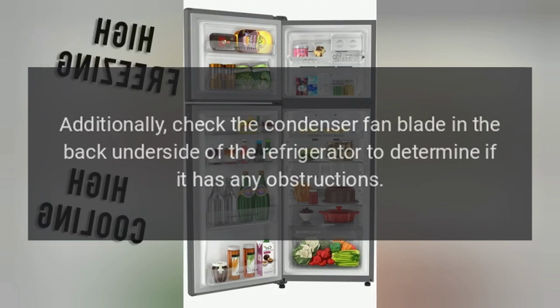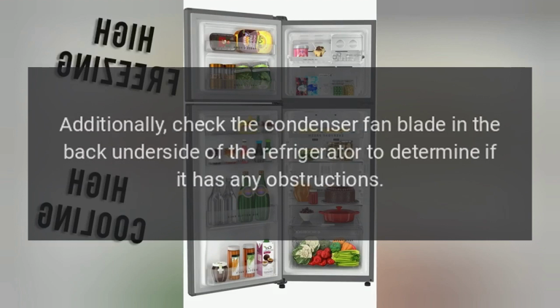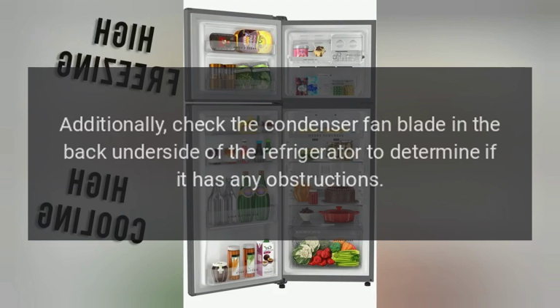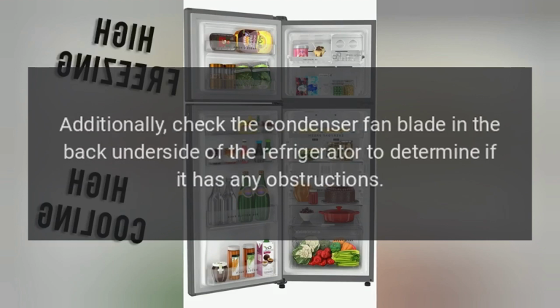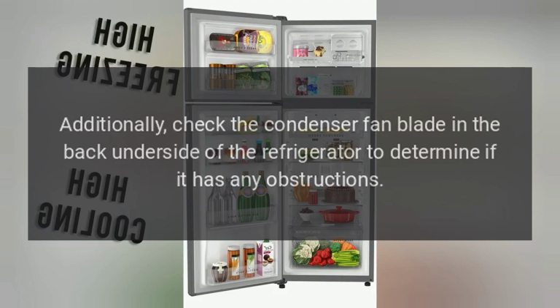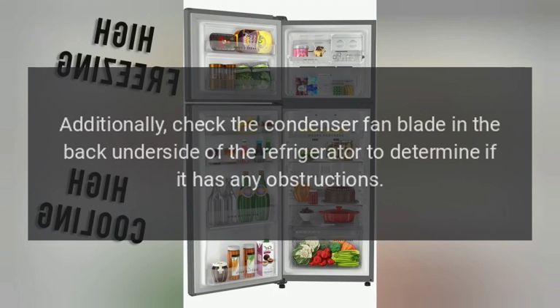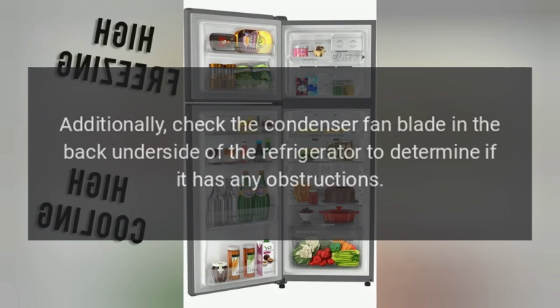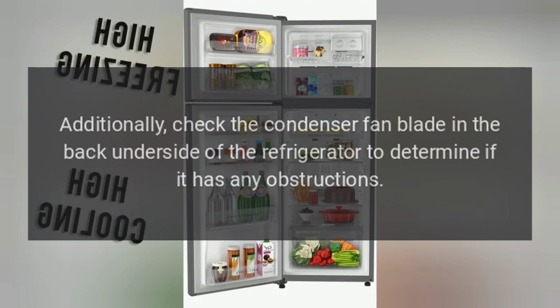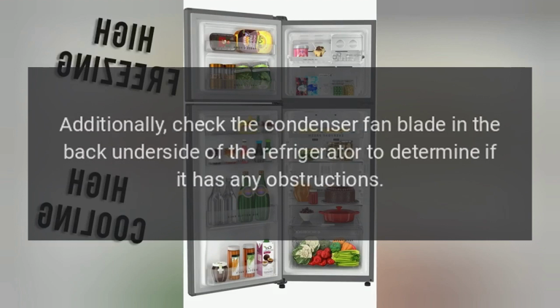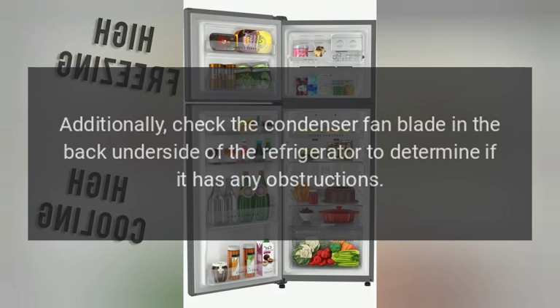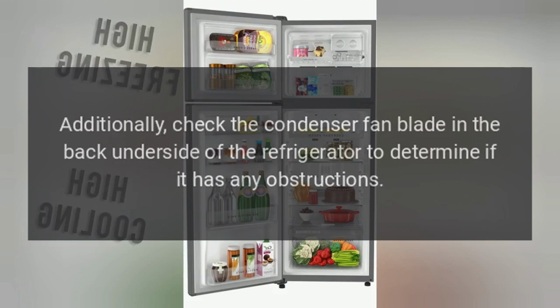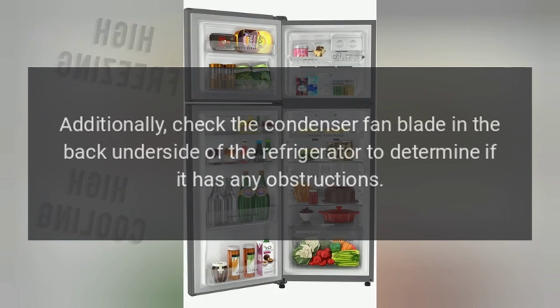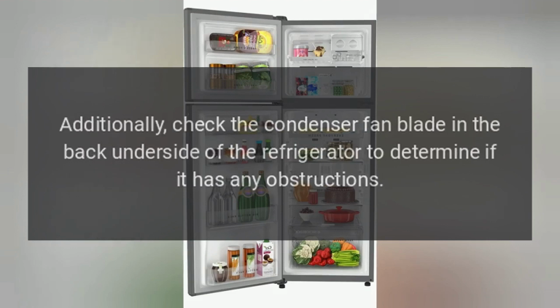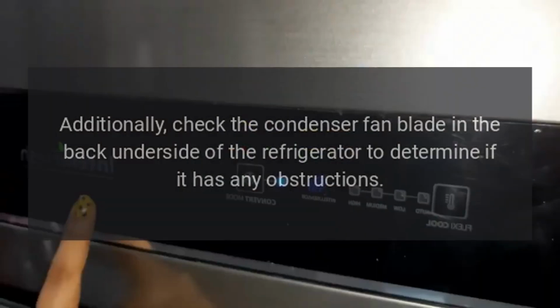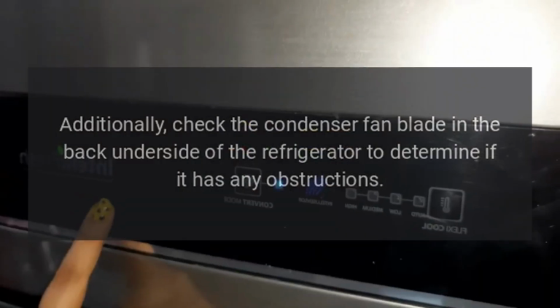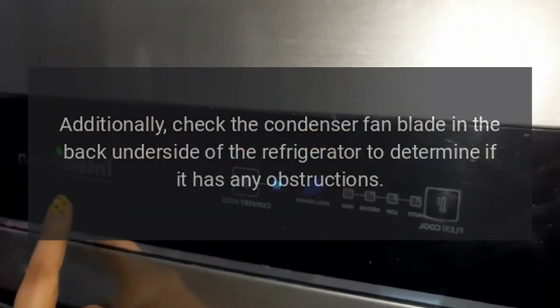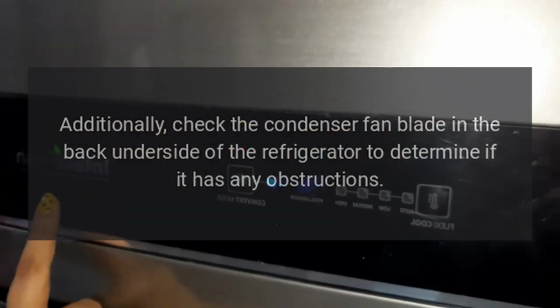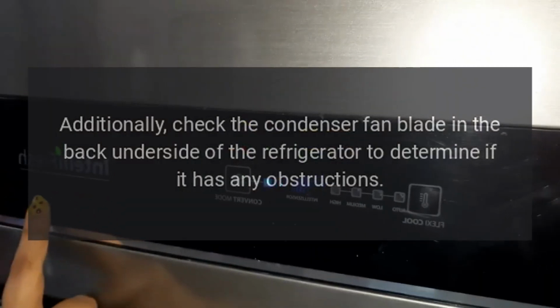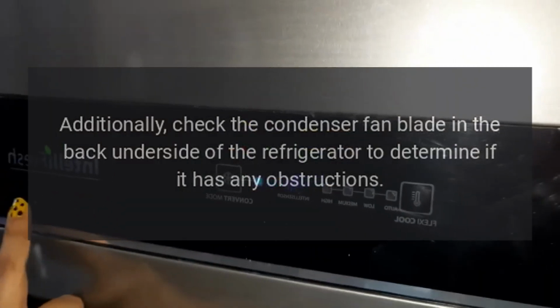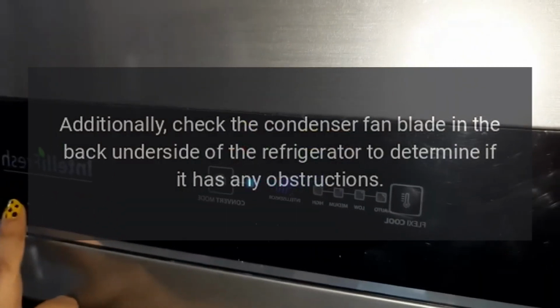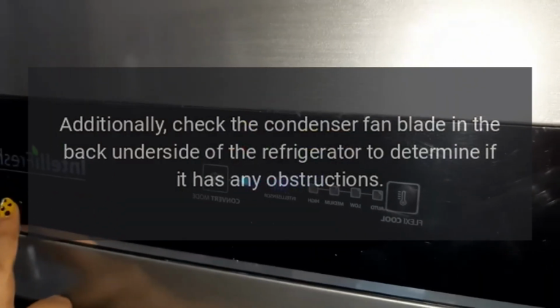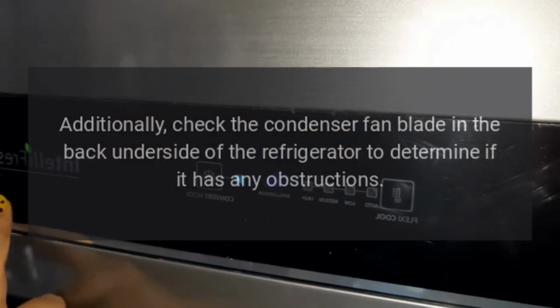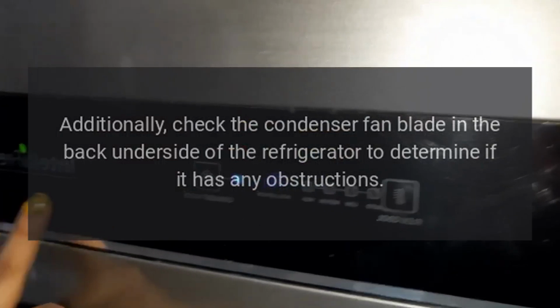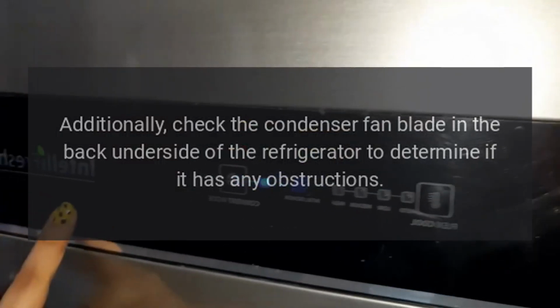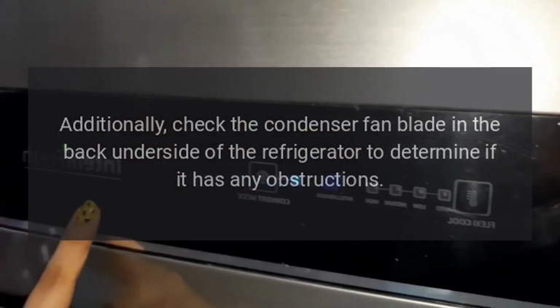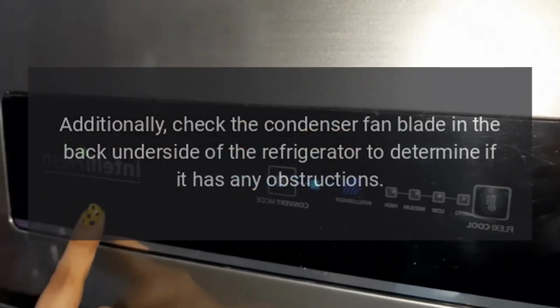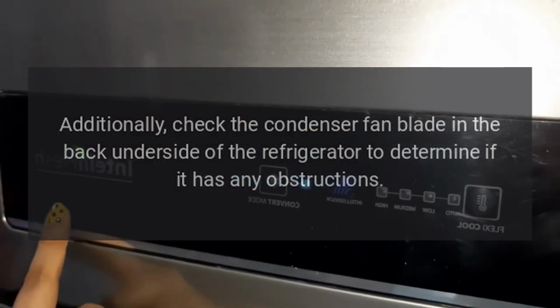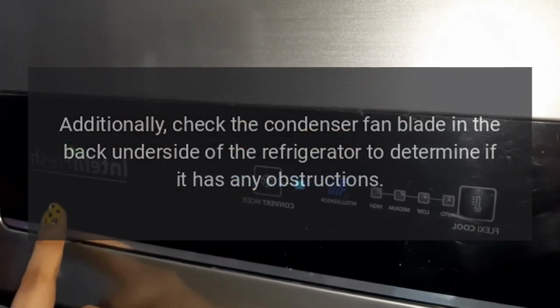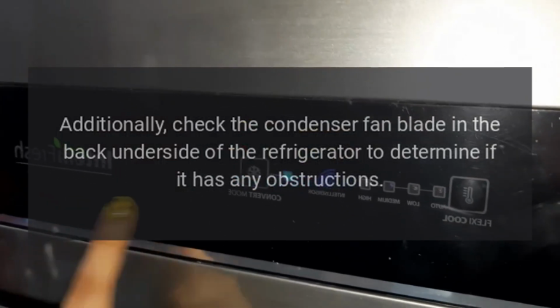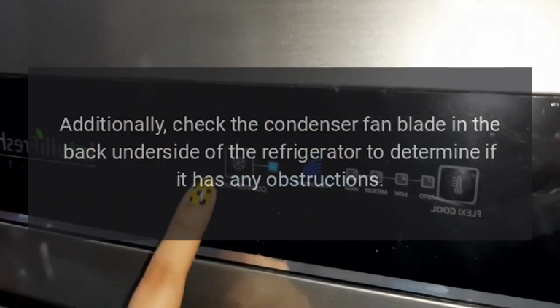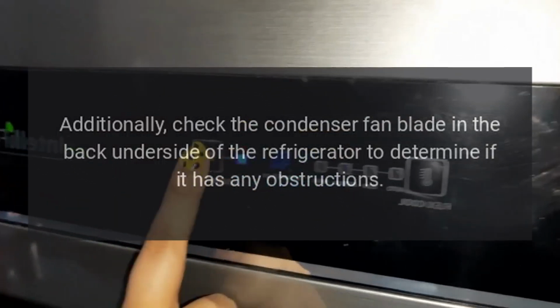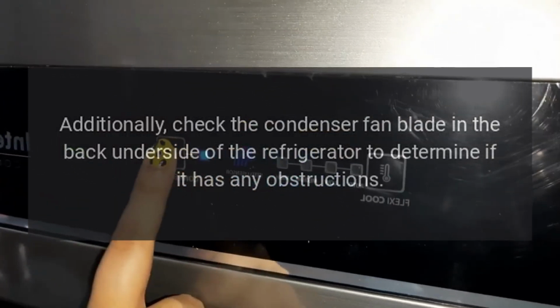Additionally, check the condenser fan blade in the back underside of the refrigerator to determine if it has any obstructions.